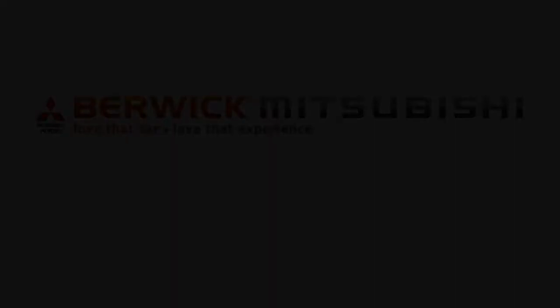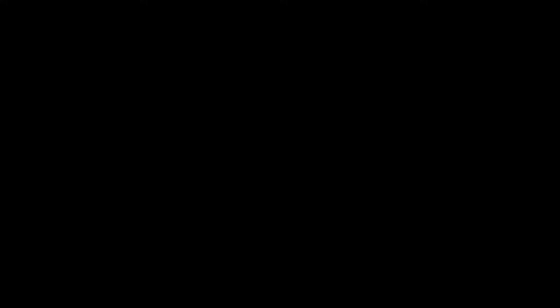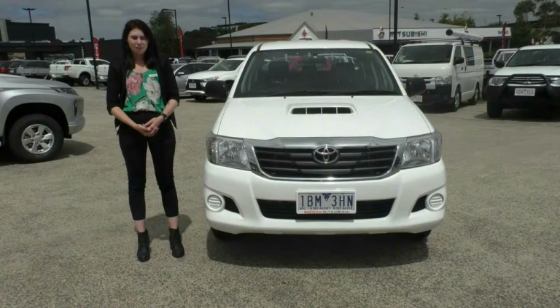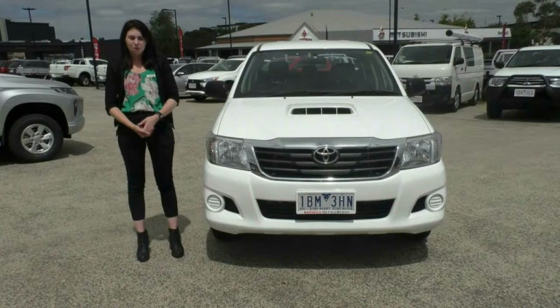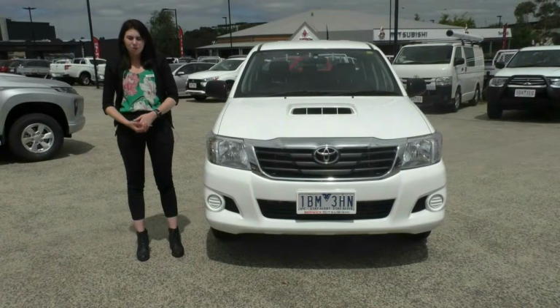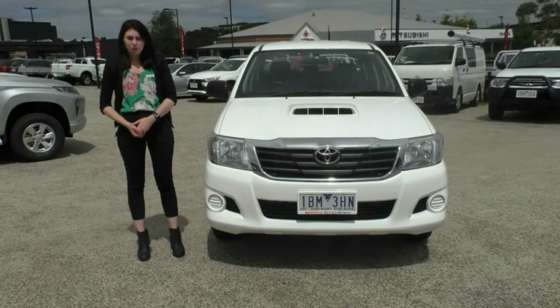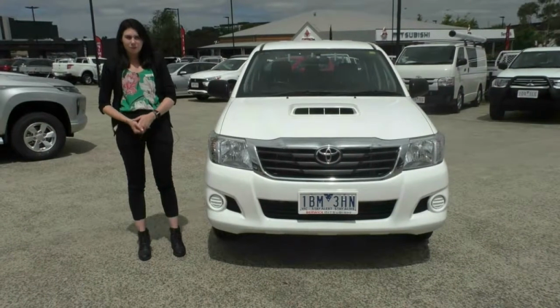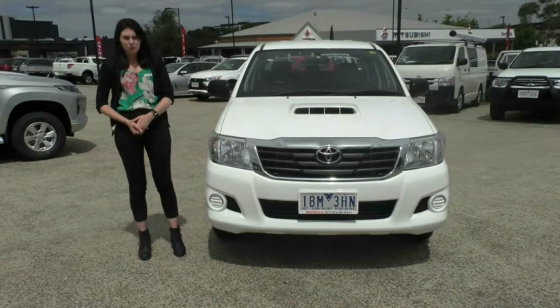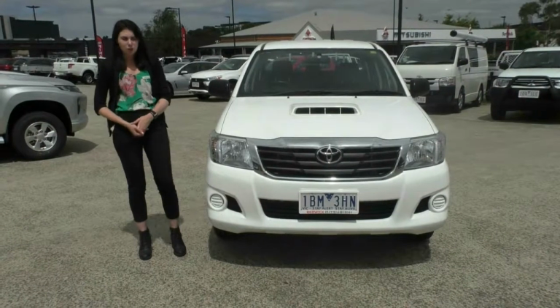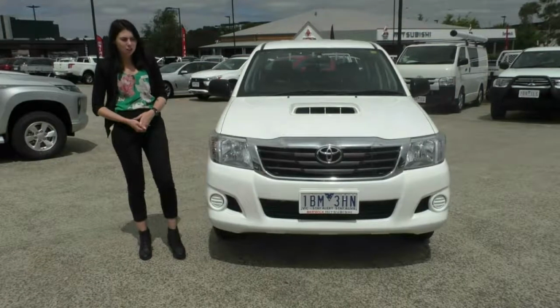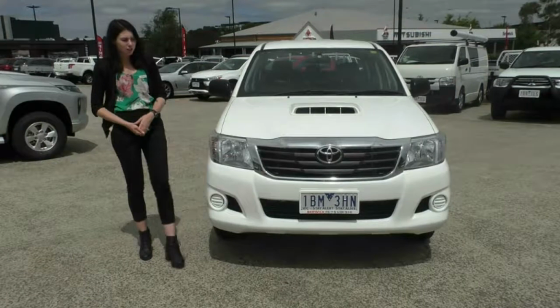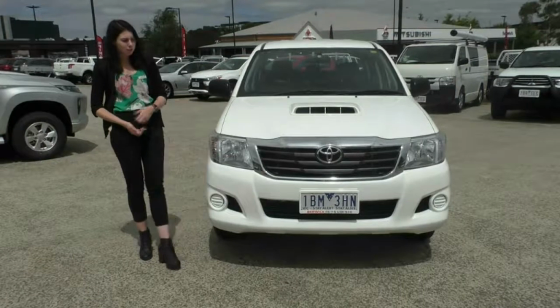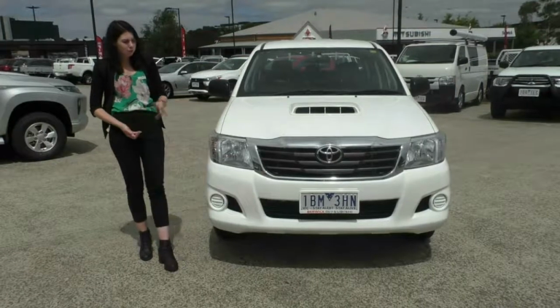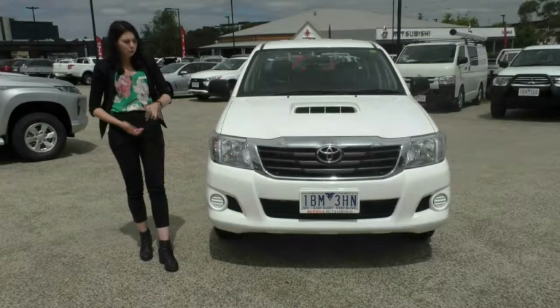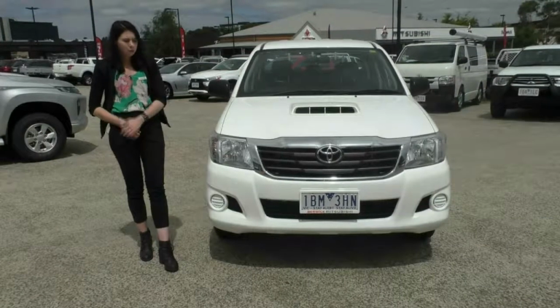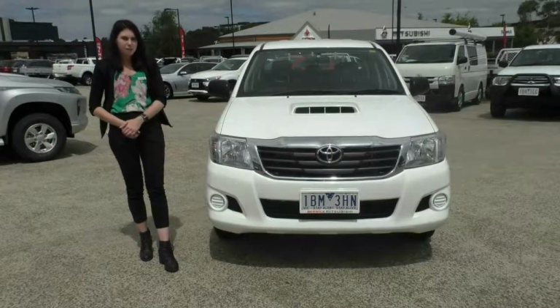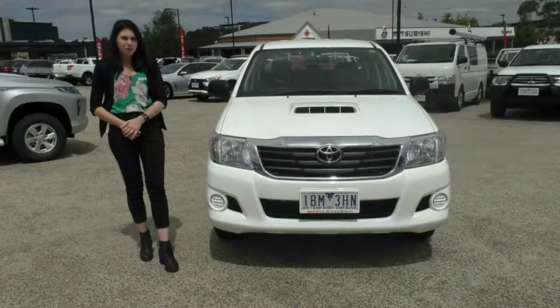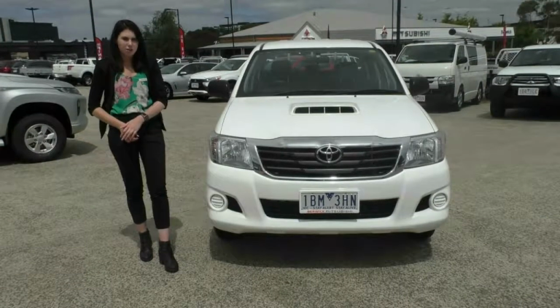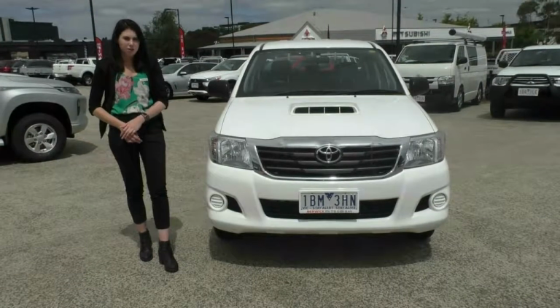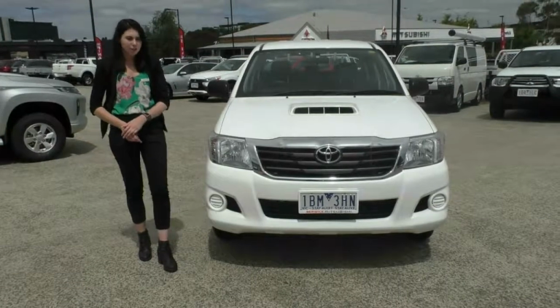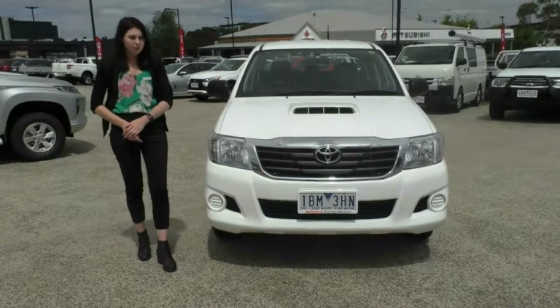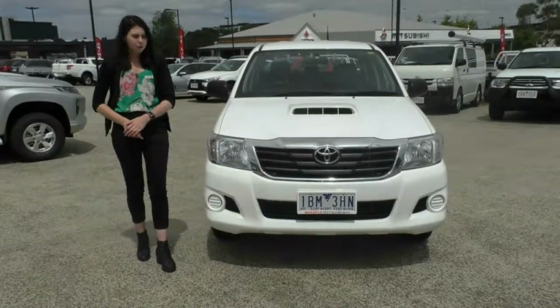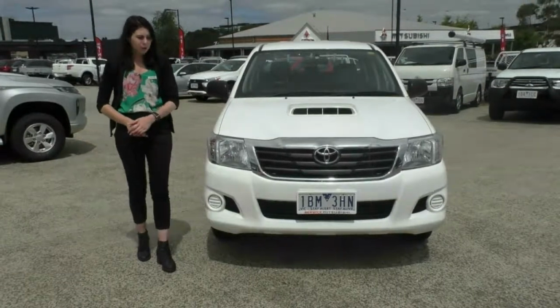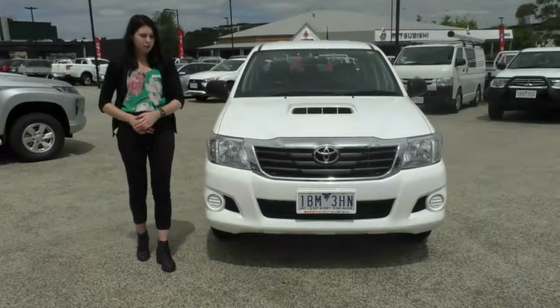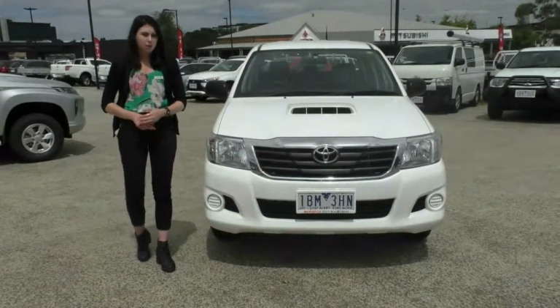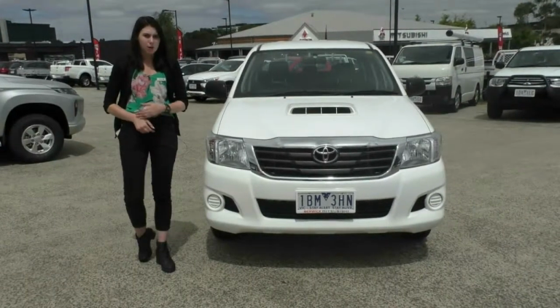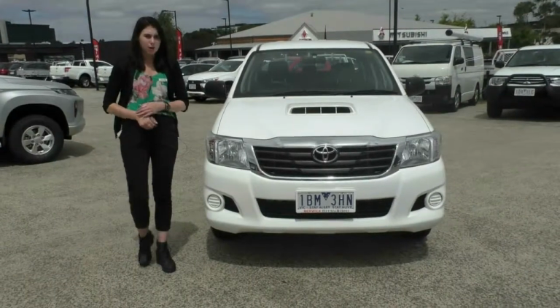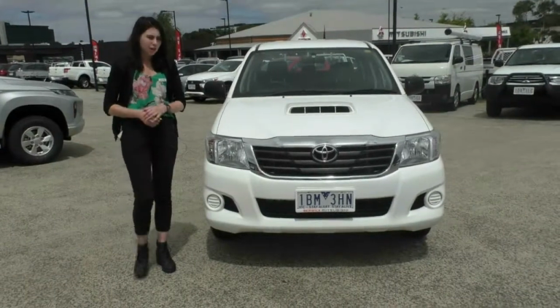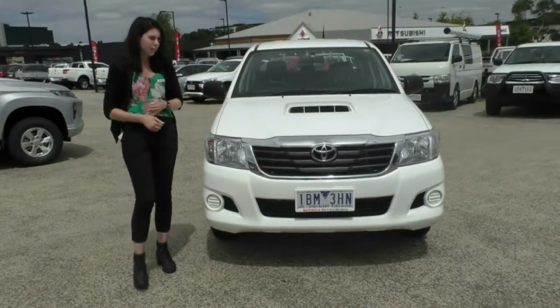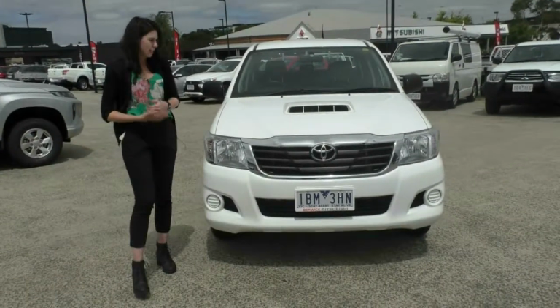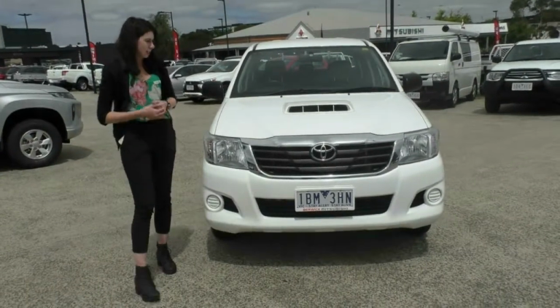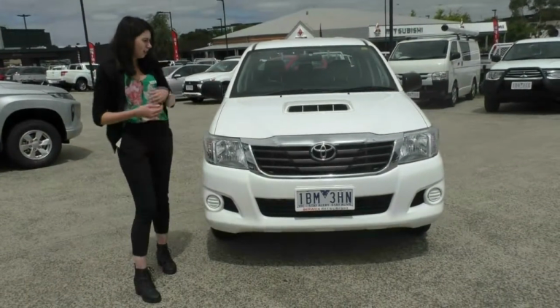Hi, welcome to Berwick Mitsubishi. Today we're doing a walk-around video on this 2014 Toyota Hilux SR.